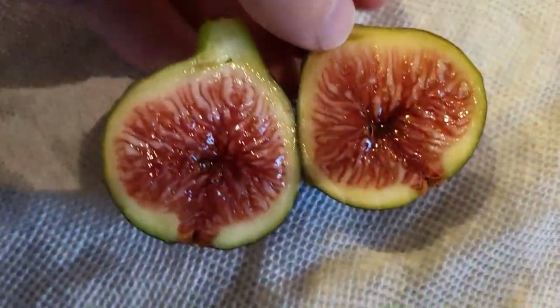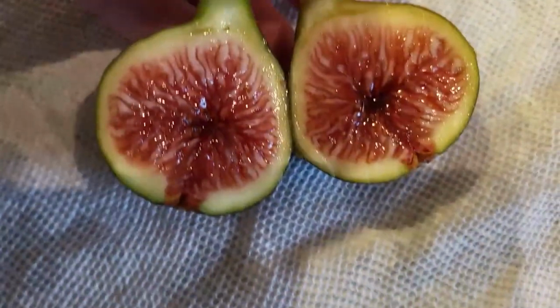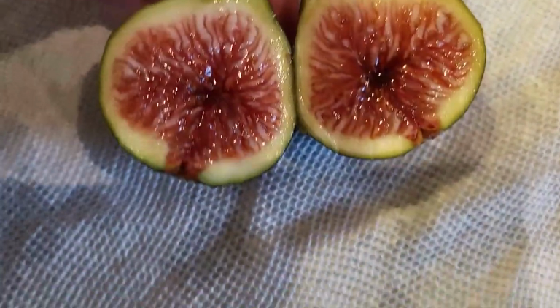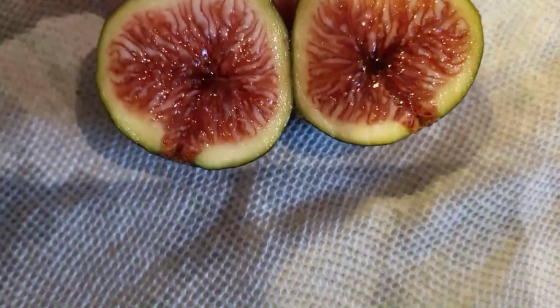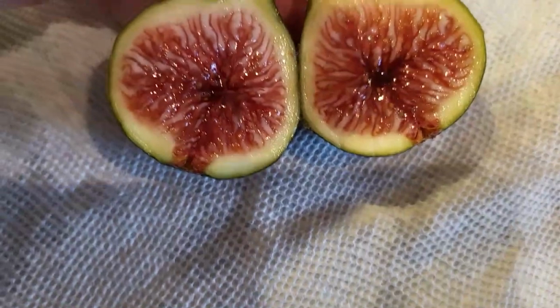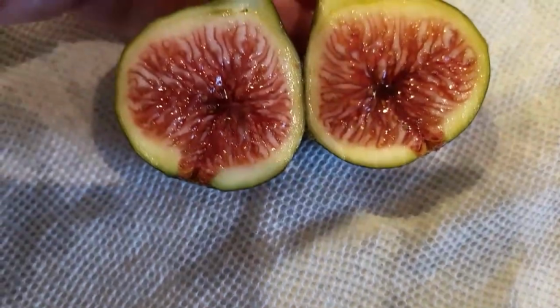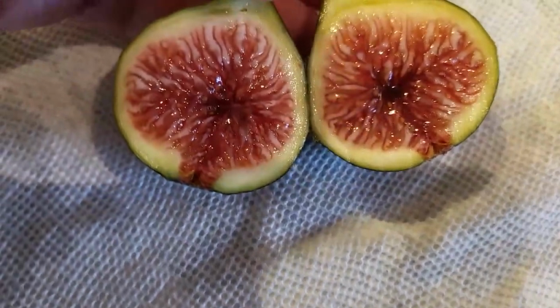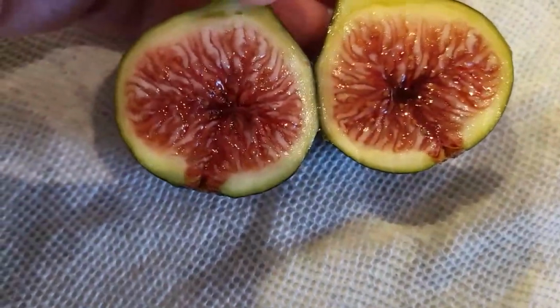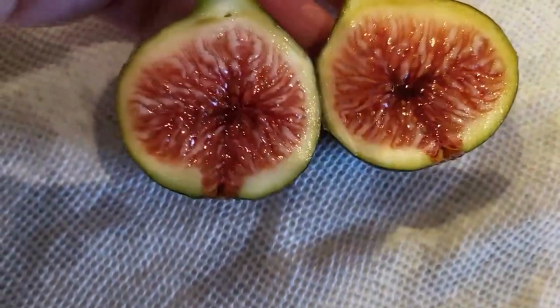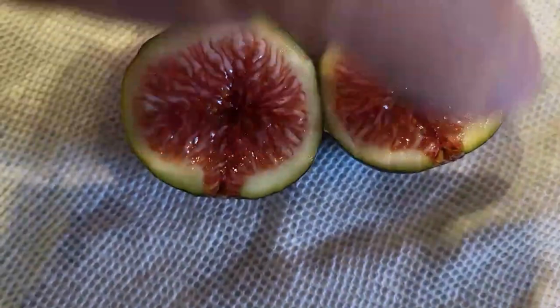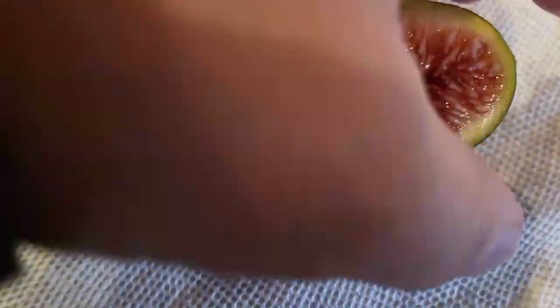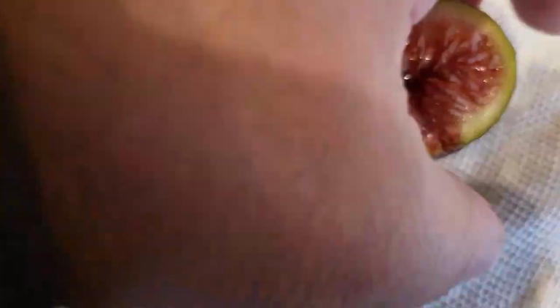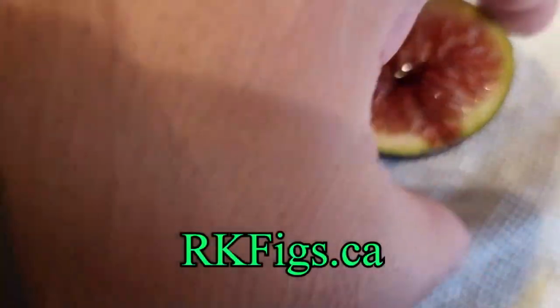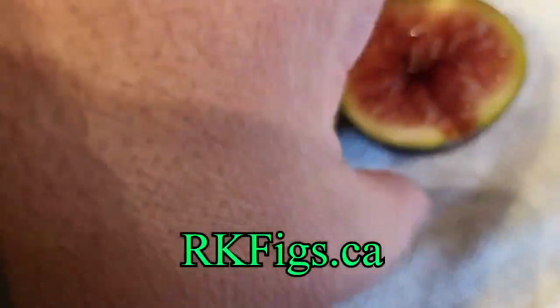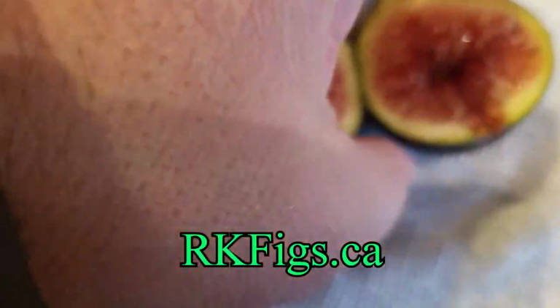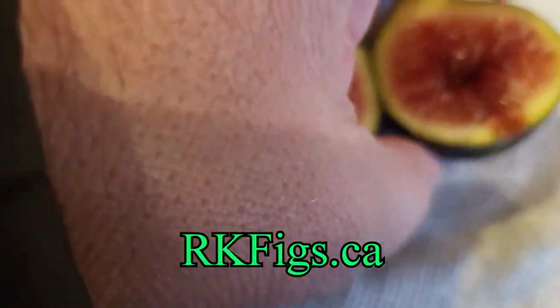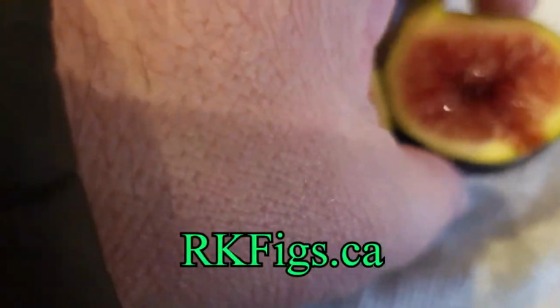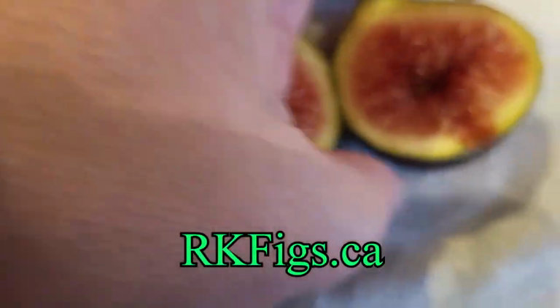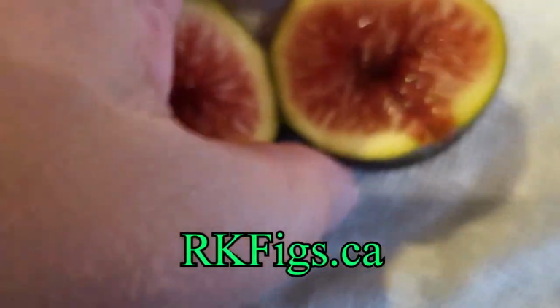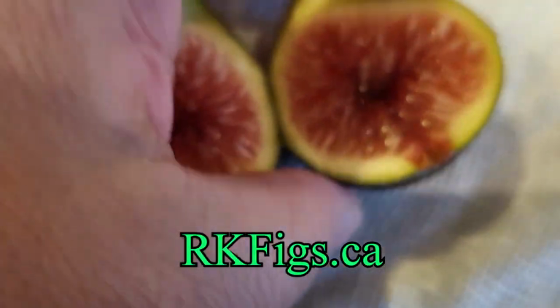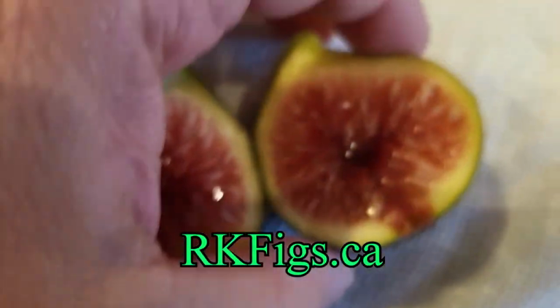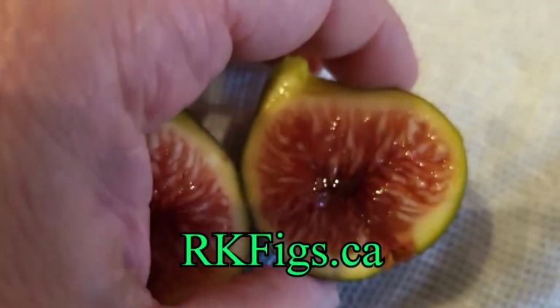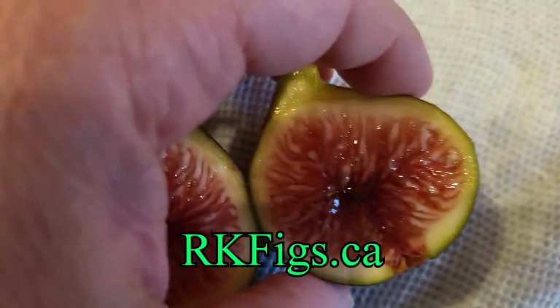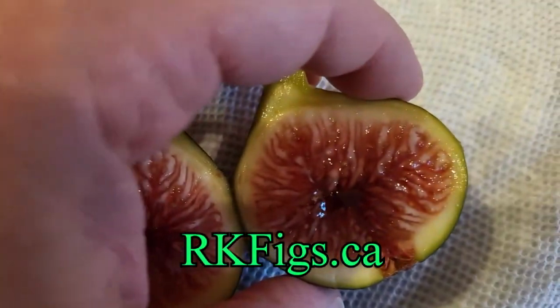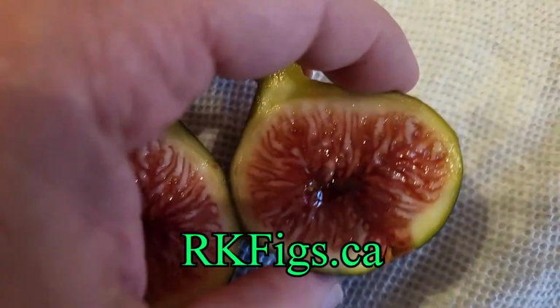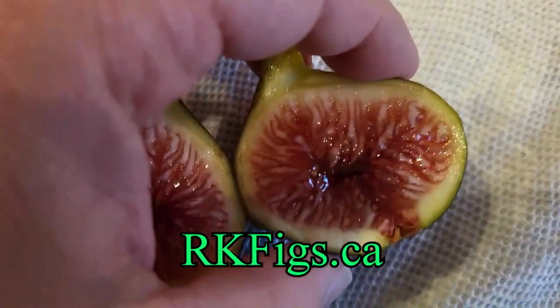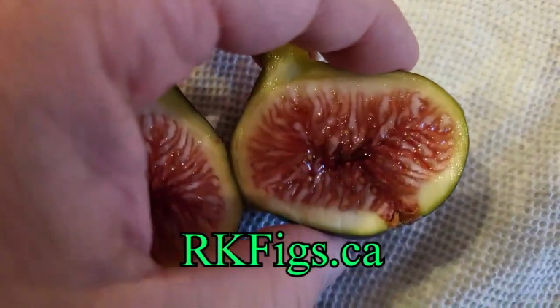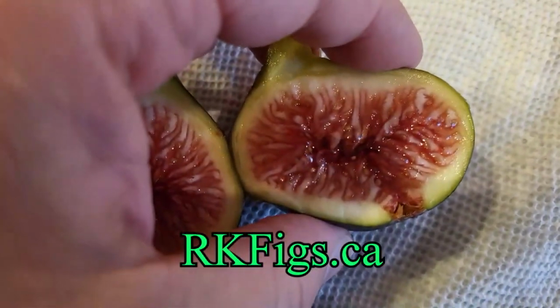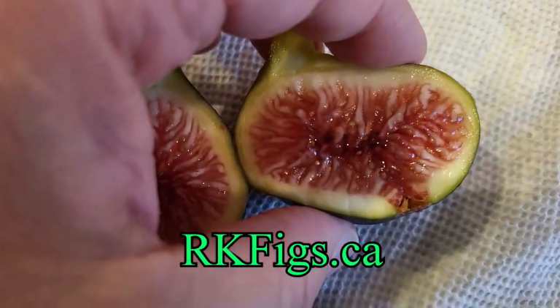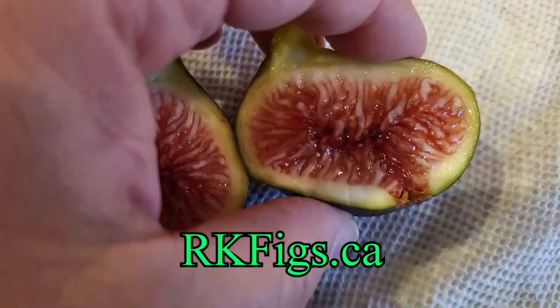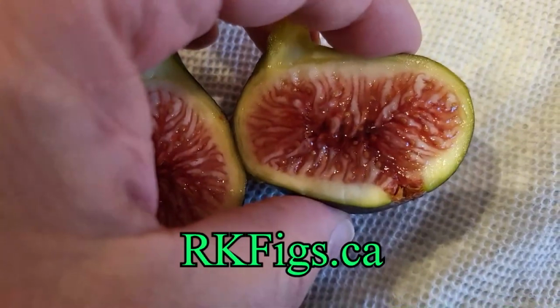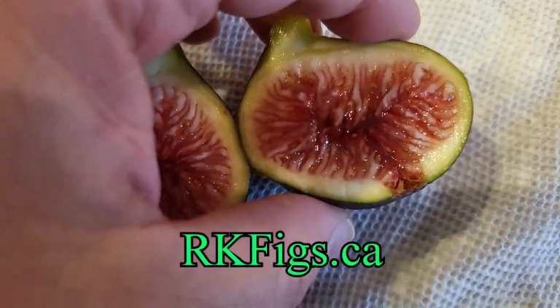Those are my picks. I'm RK Figs, and I'll see you next time.